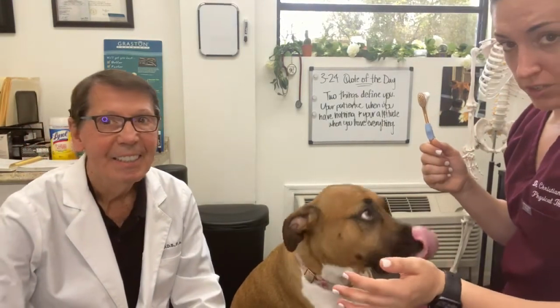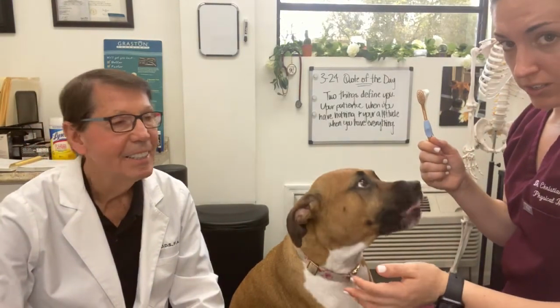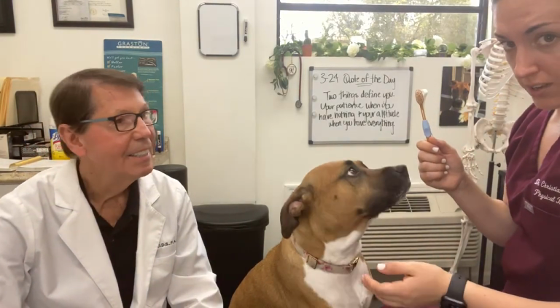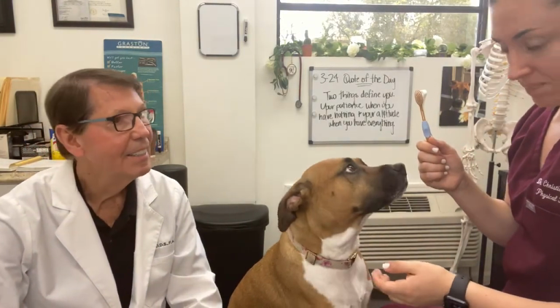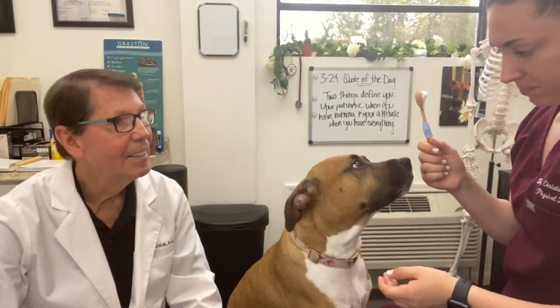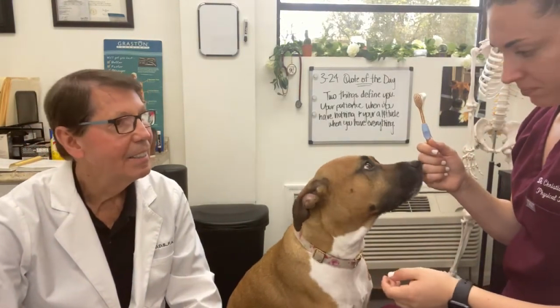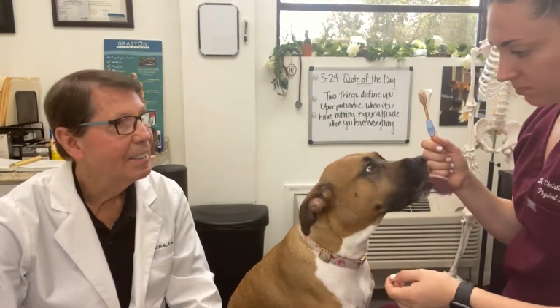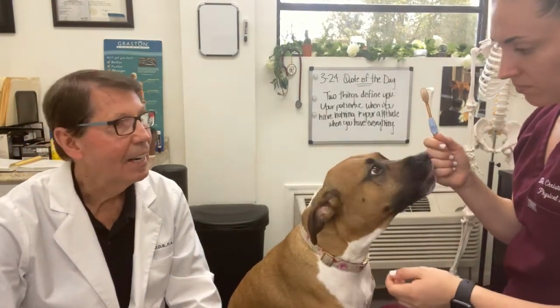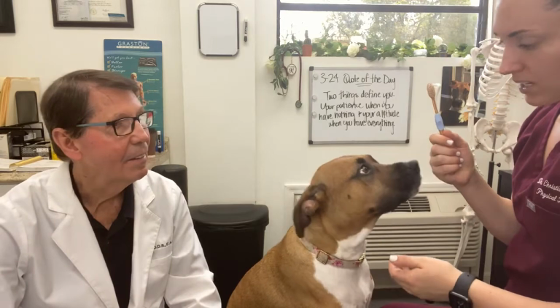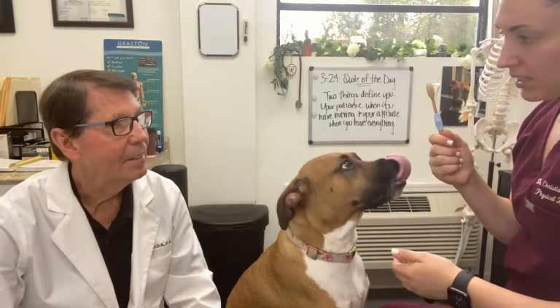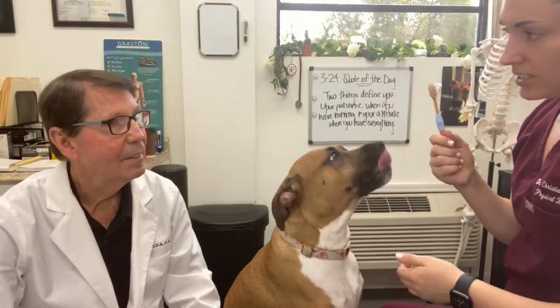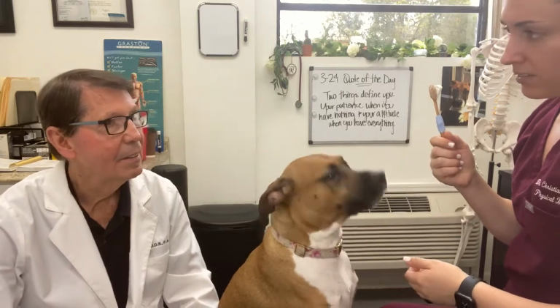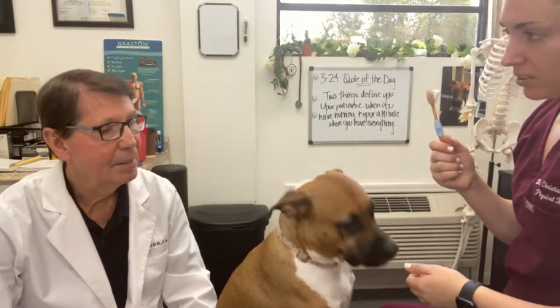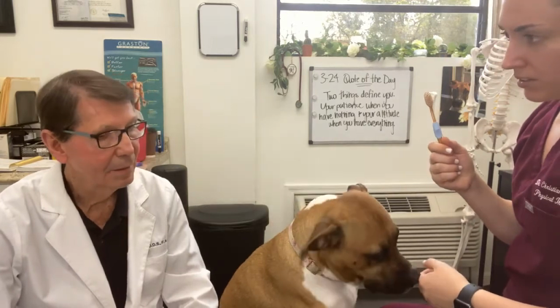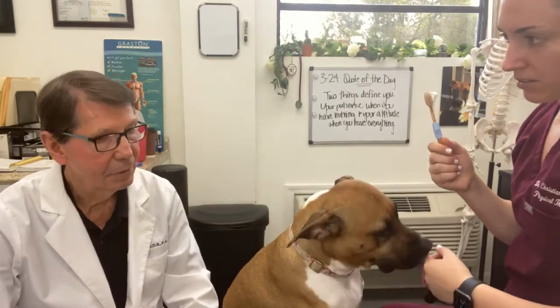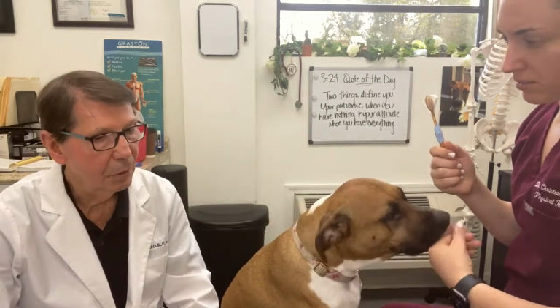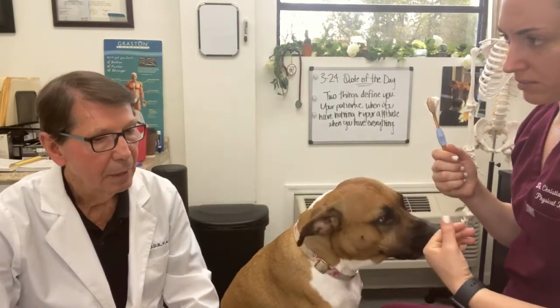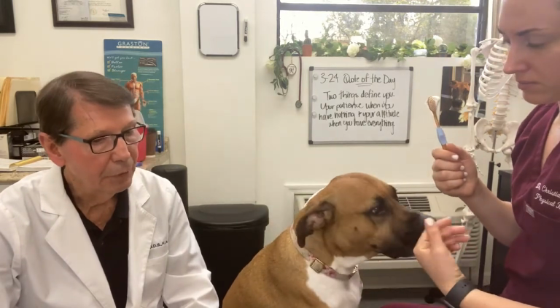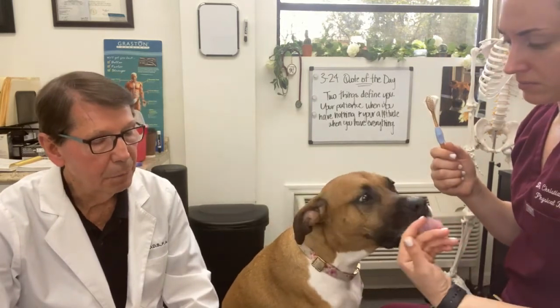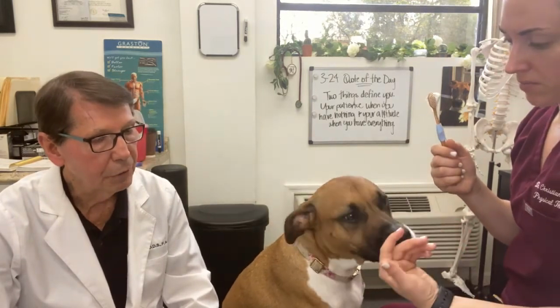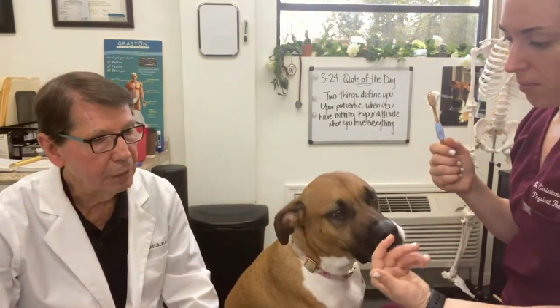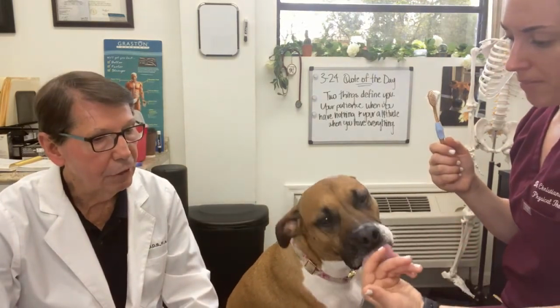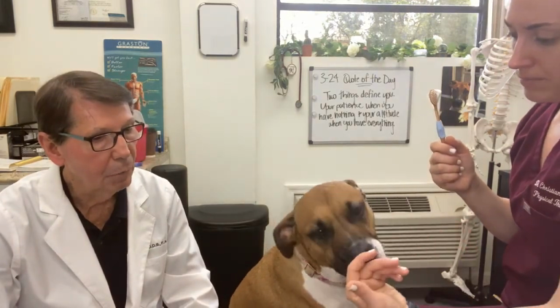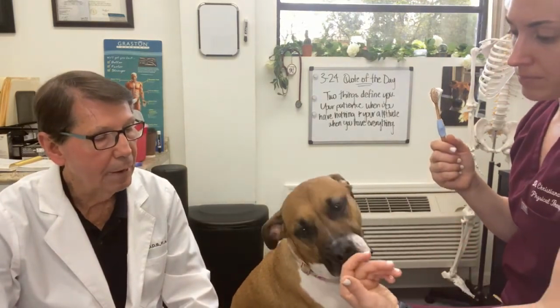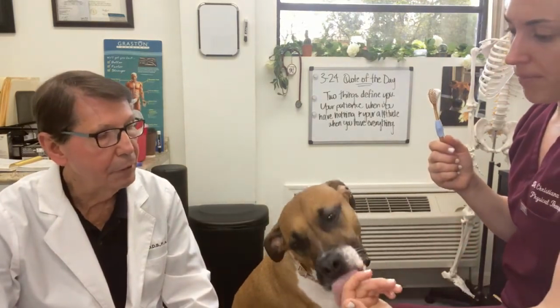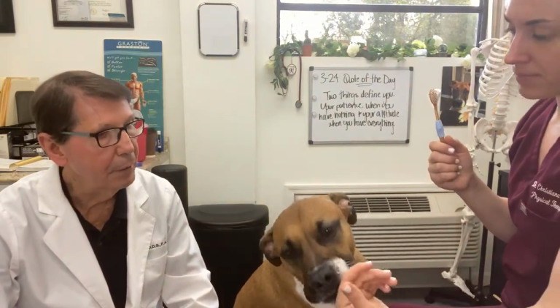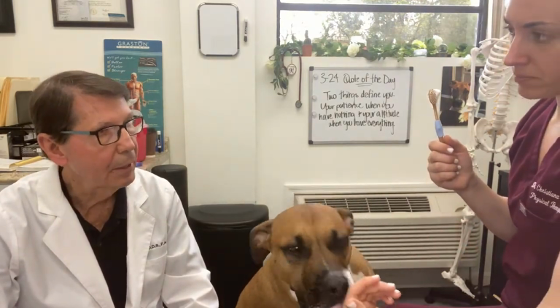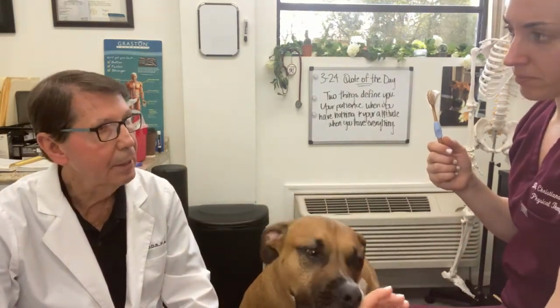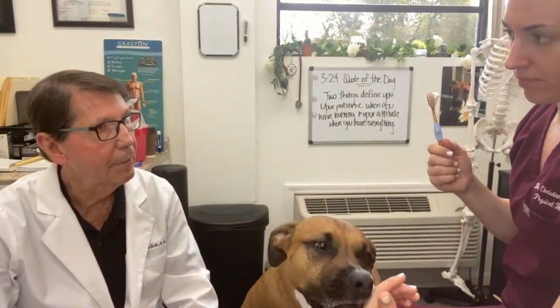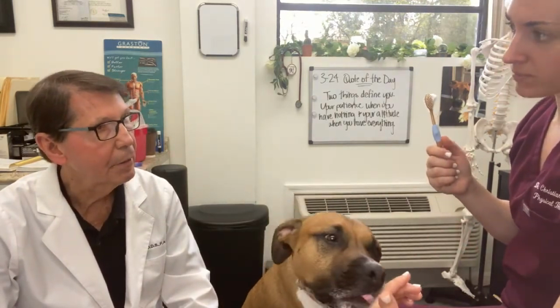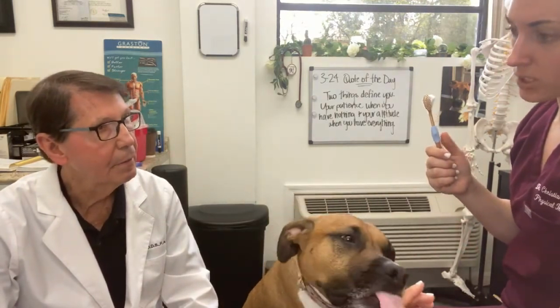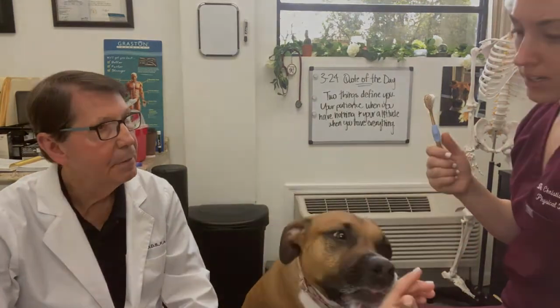The unfortunate thing is having to put the dog under anesthesia for that cleaning, and that's never good. So if you brush their teeth regularly, you won't have to do that hardly ever.